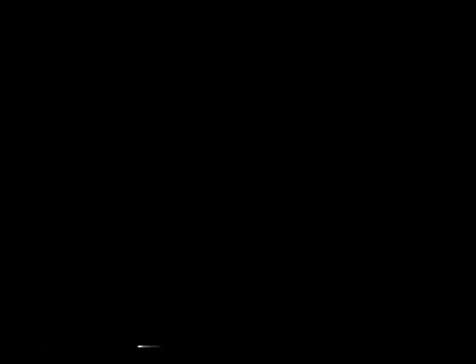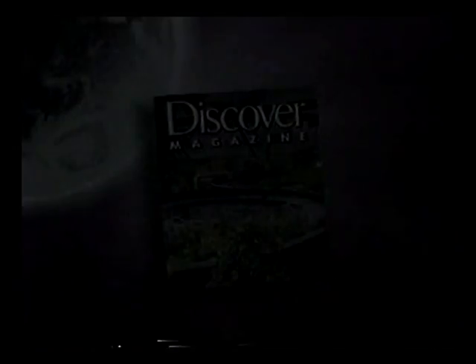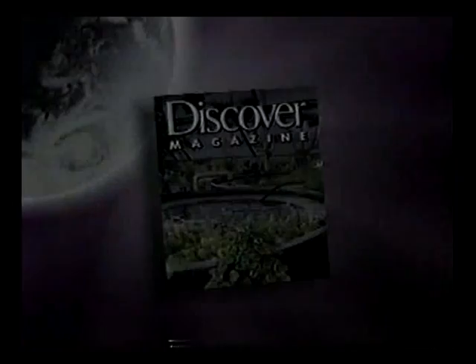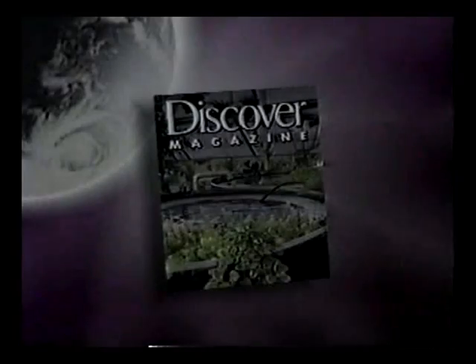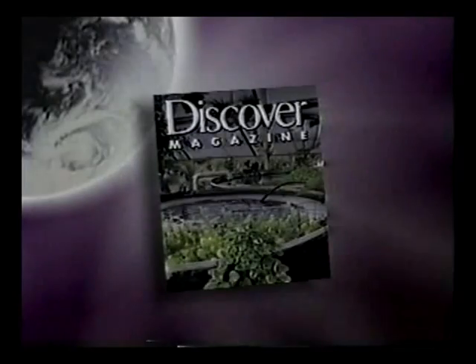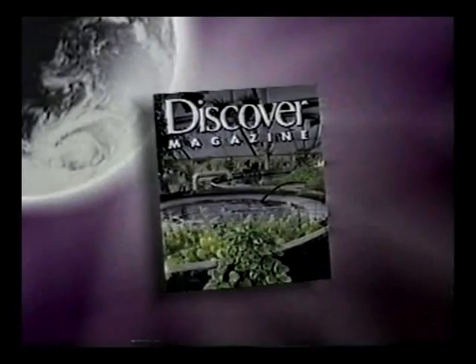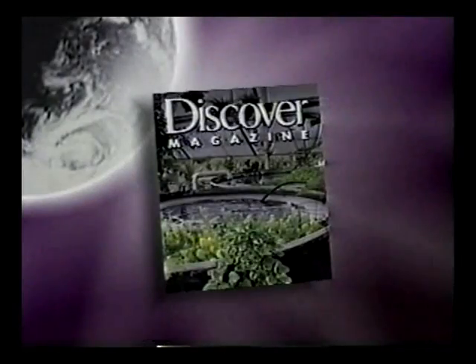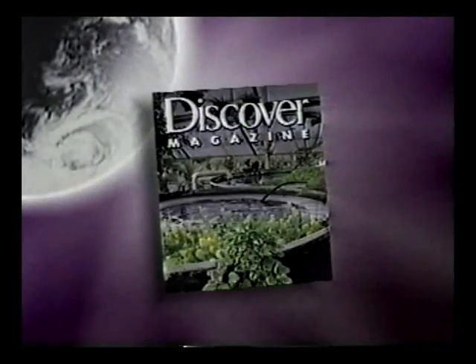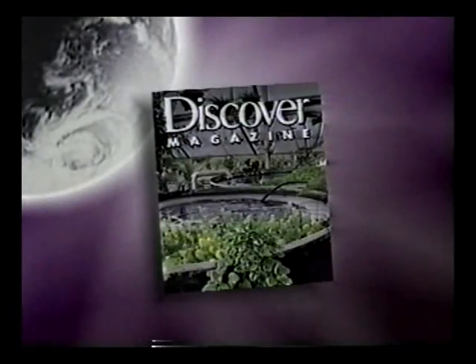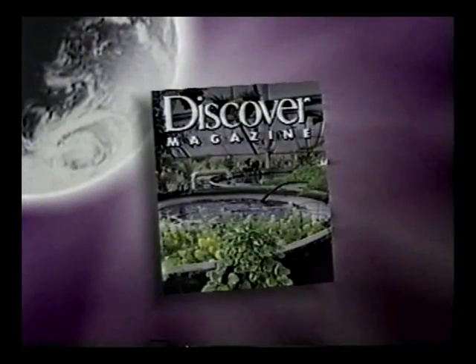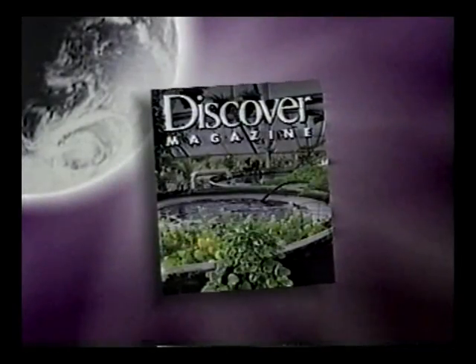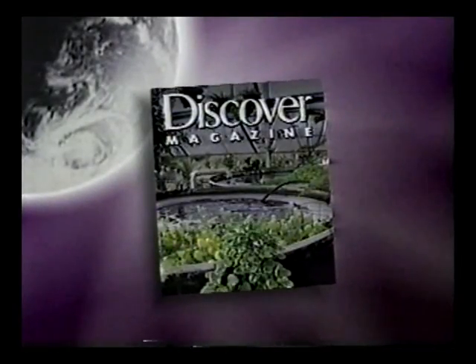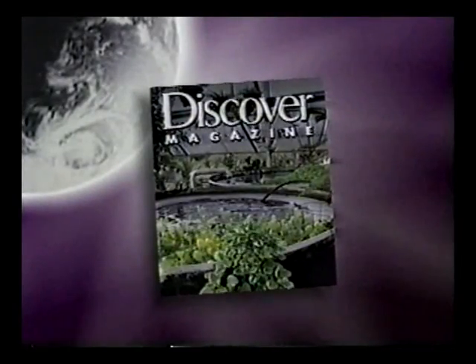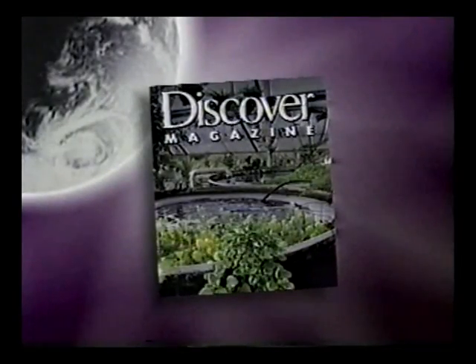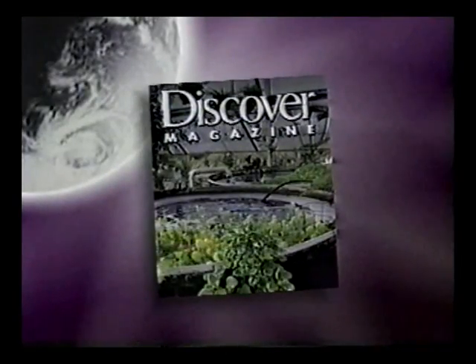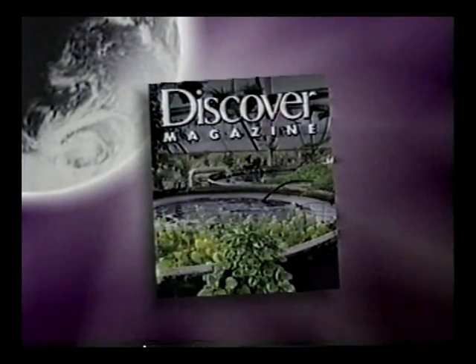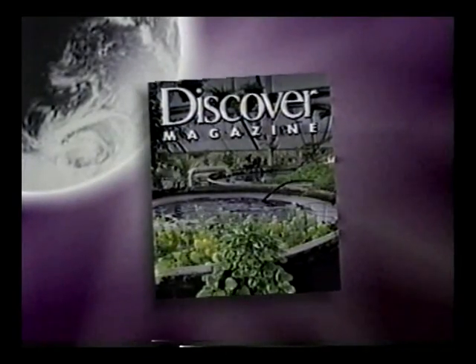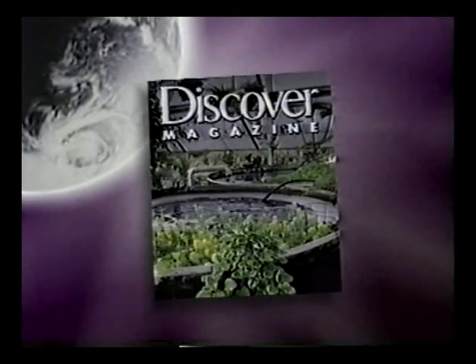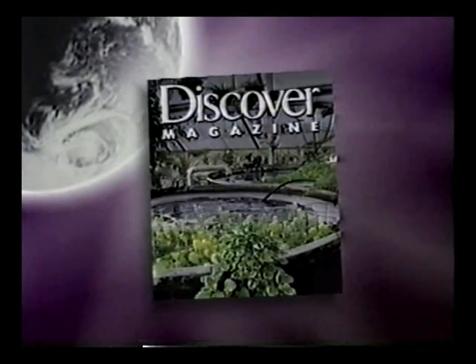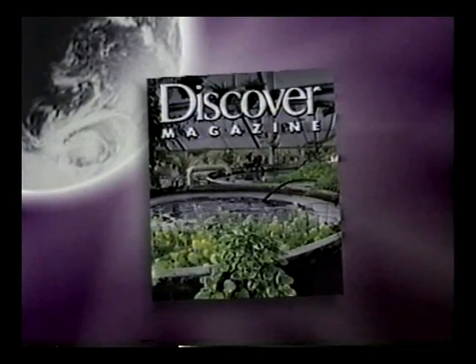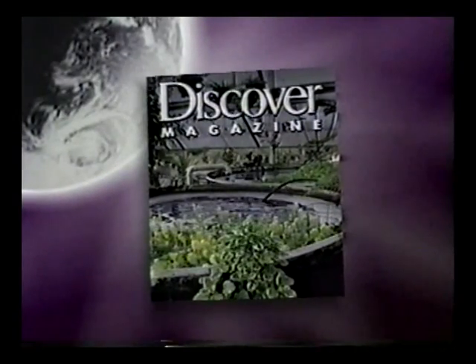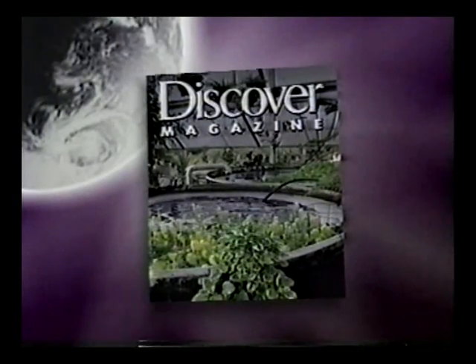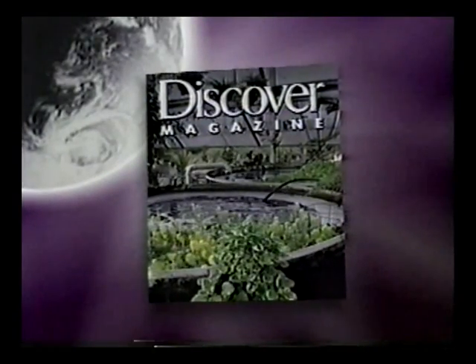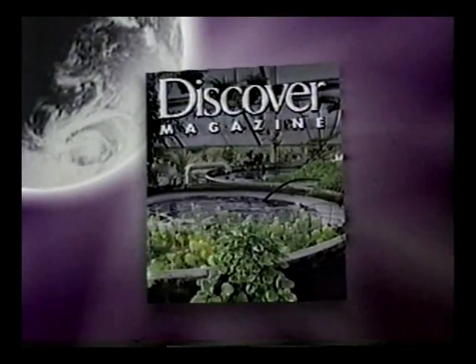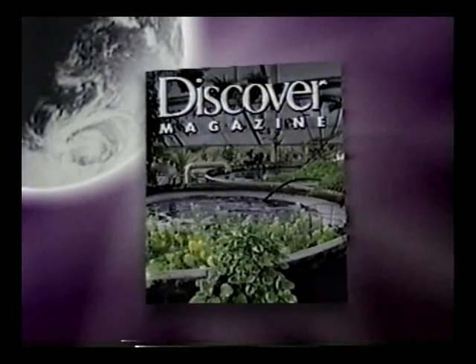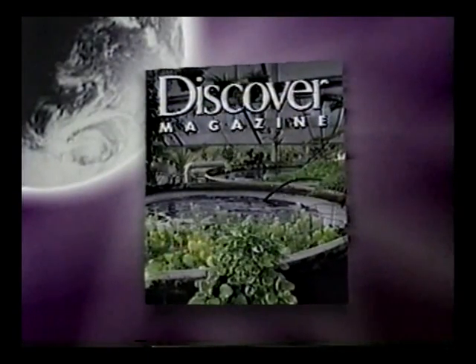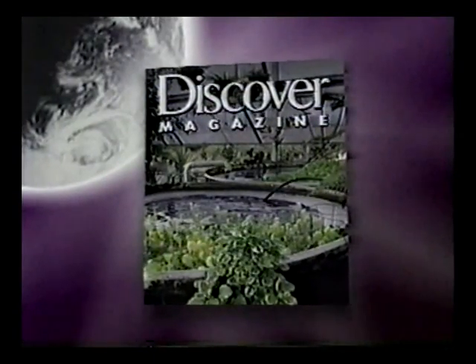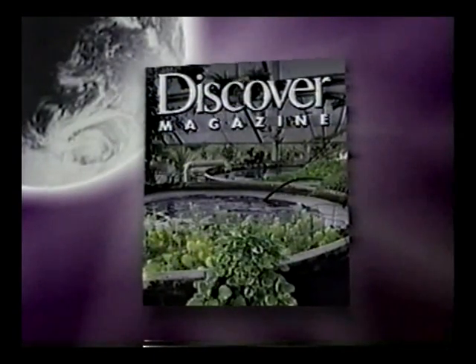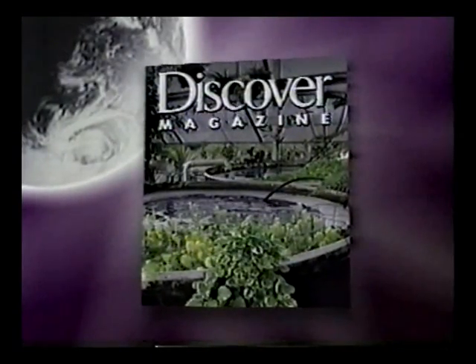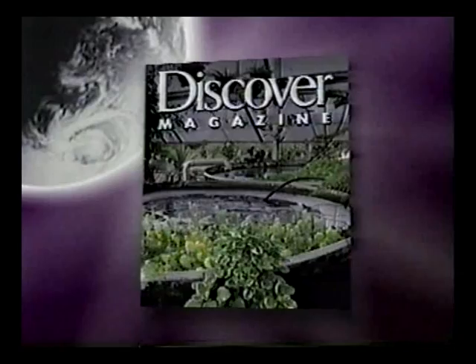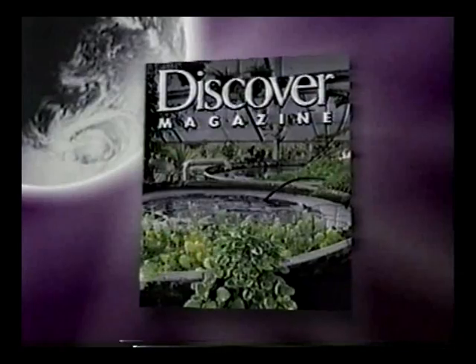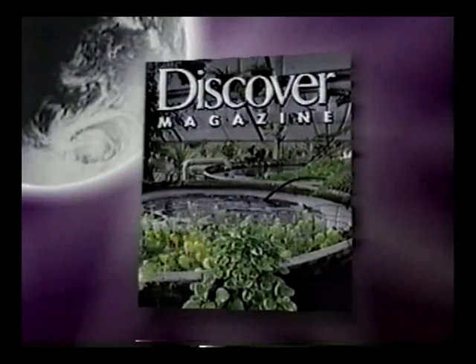The preceding is from the pages of Discover Magazine, America's leading science monthly.